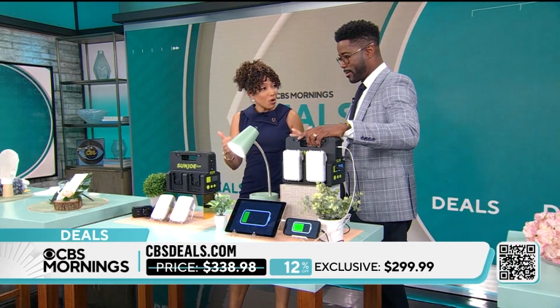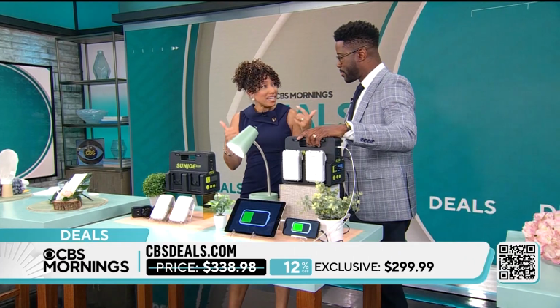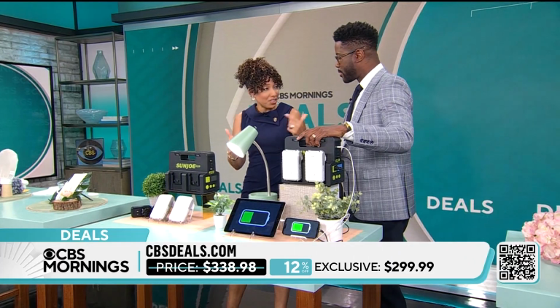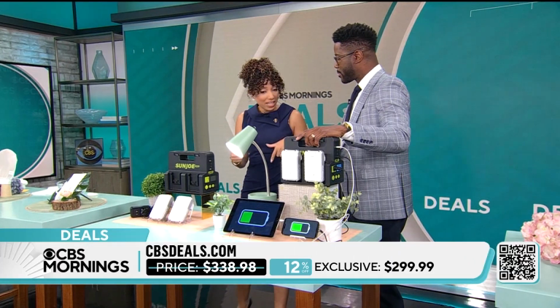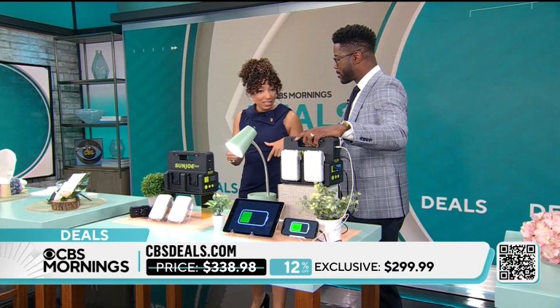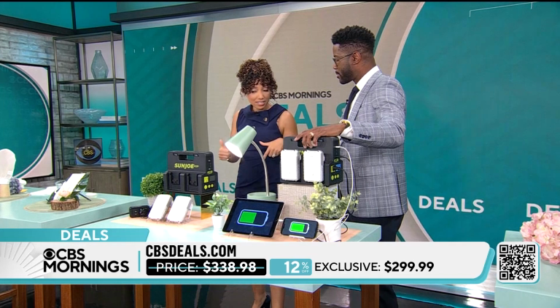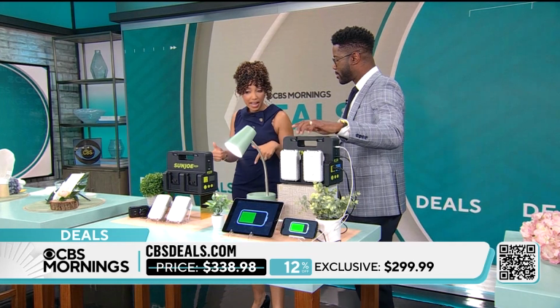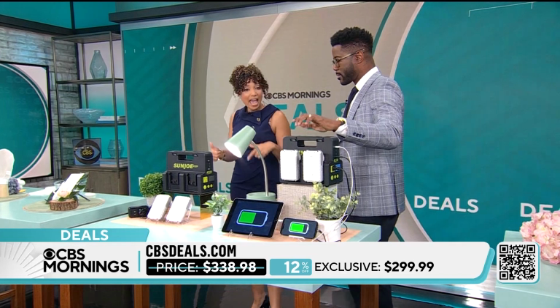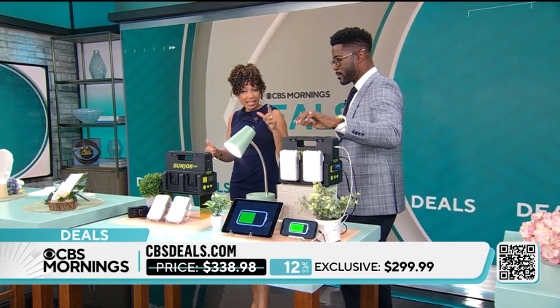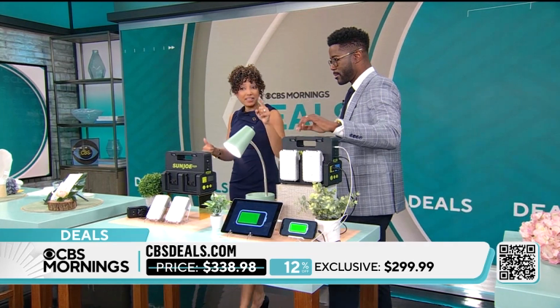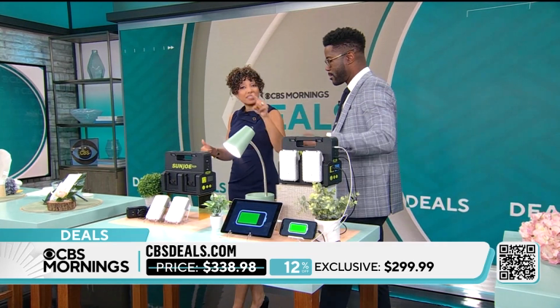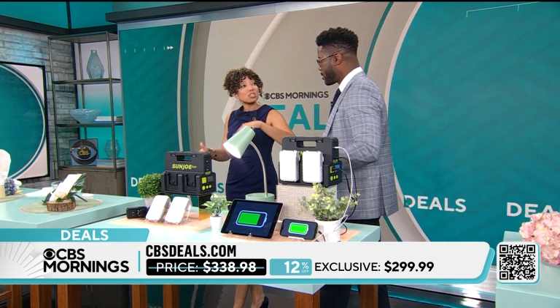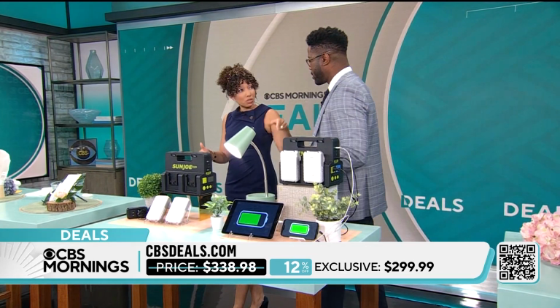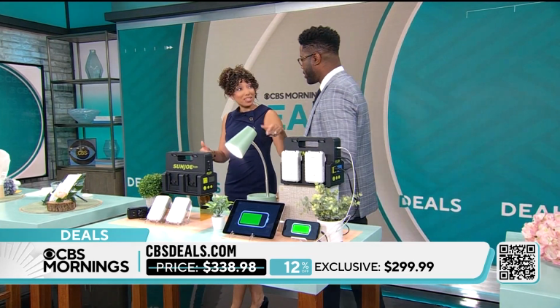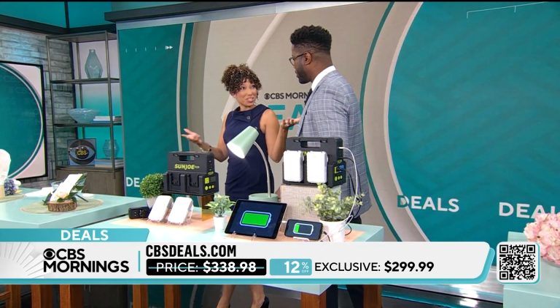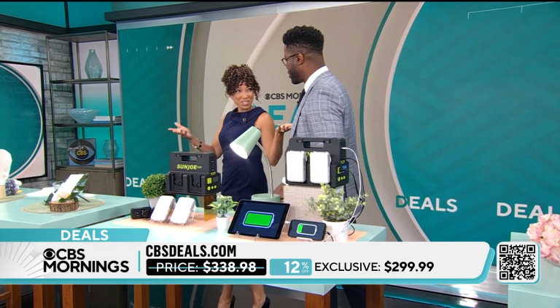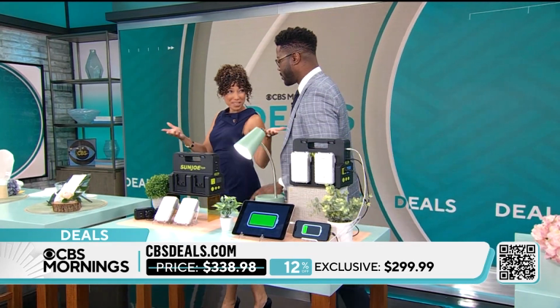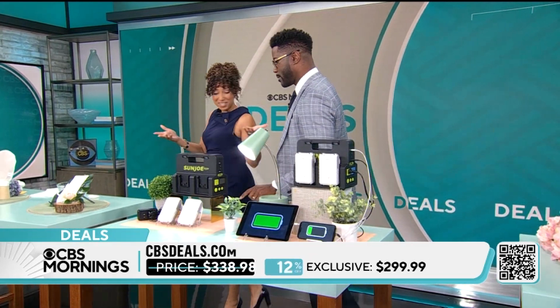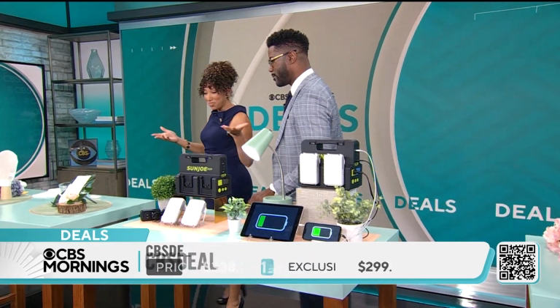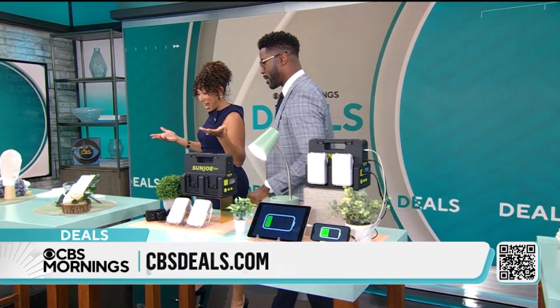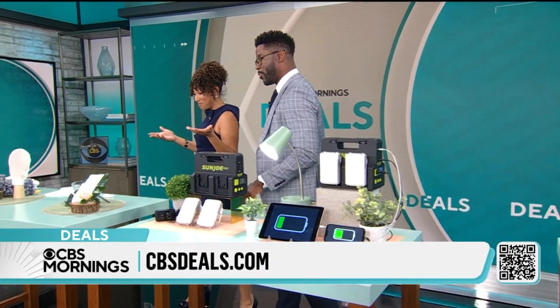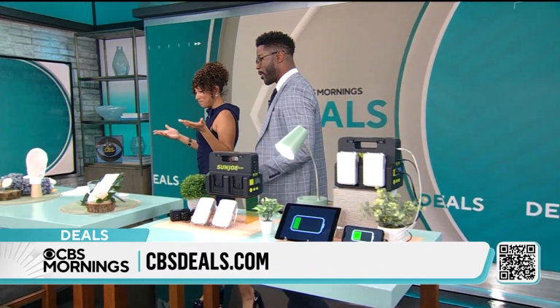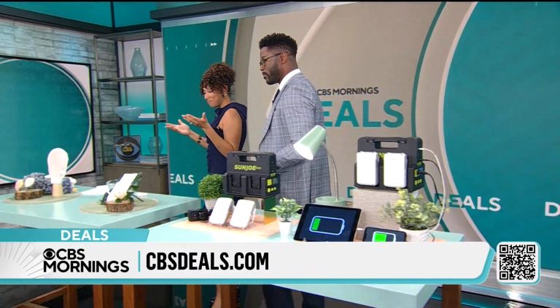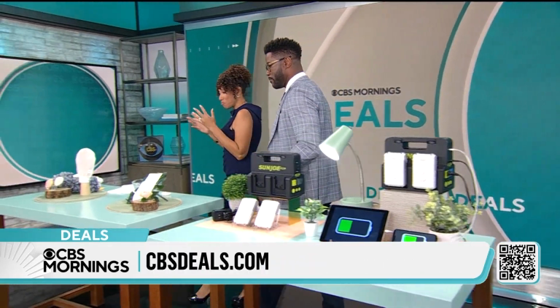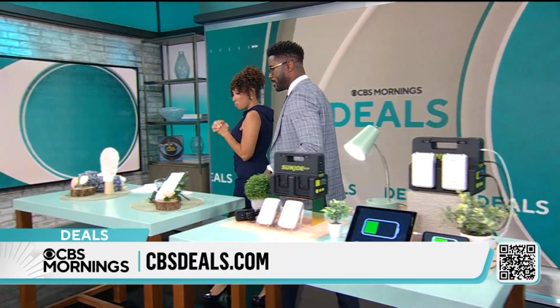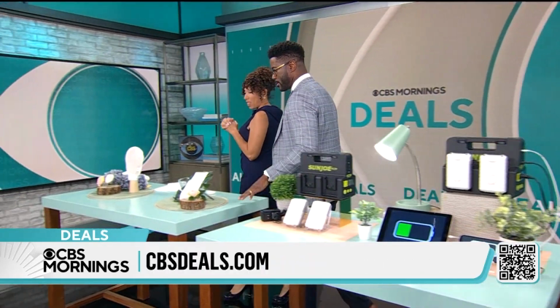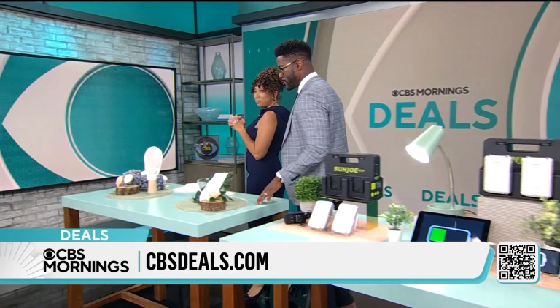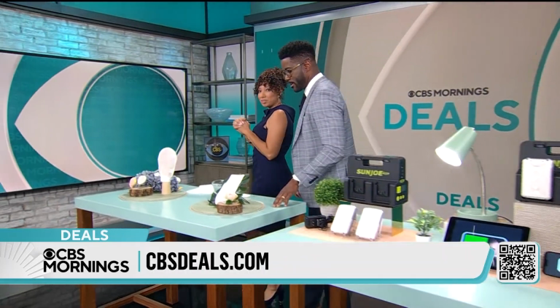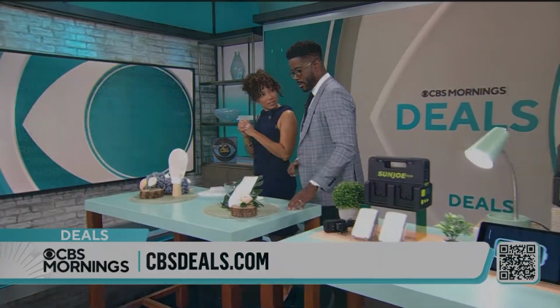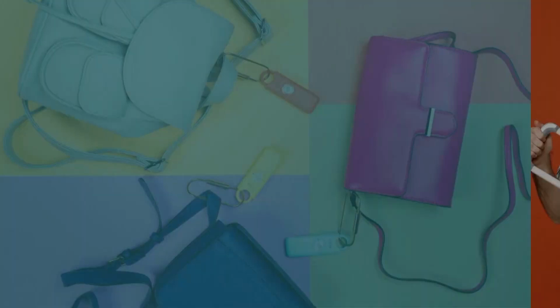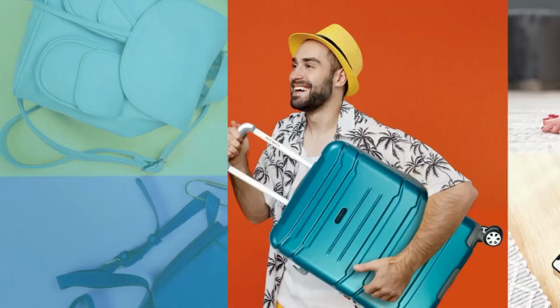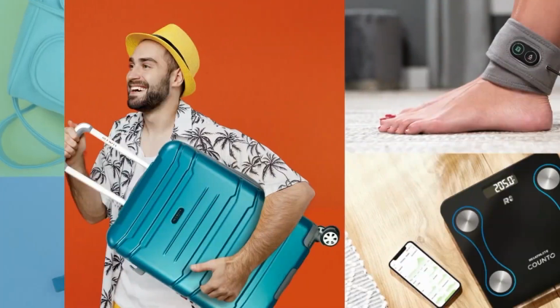$40 savings today. And again, this is an exclusive deal just for our CBS Deals fam. You can't put a price on convenience — you'll need something like that.